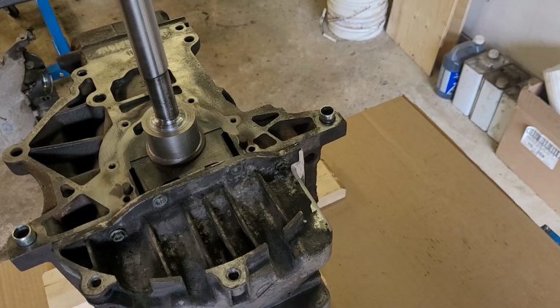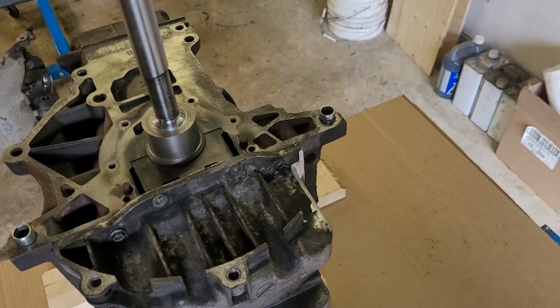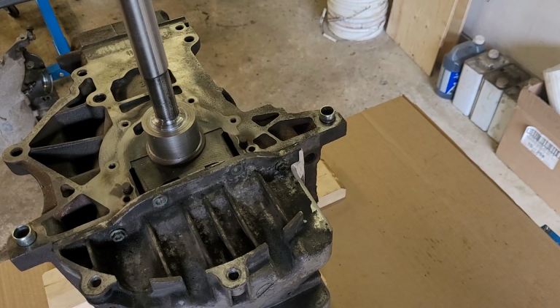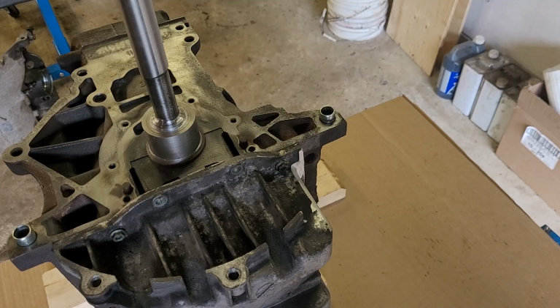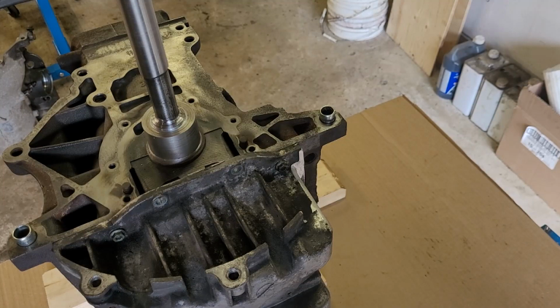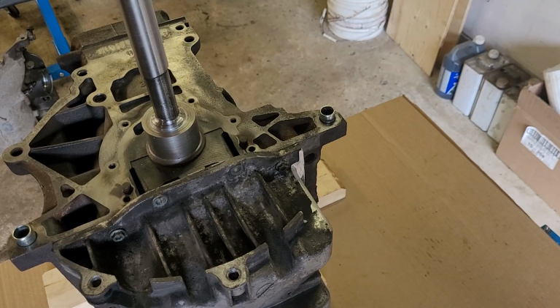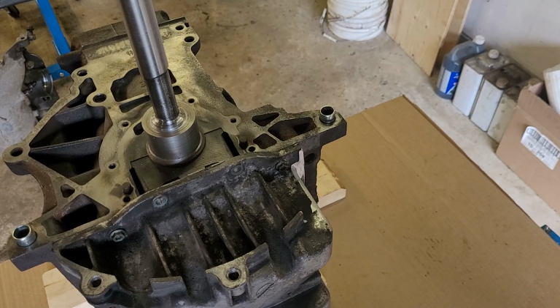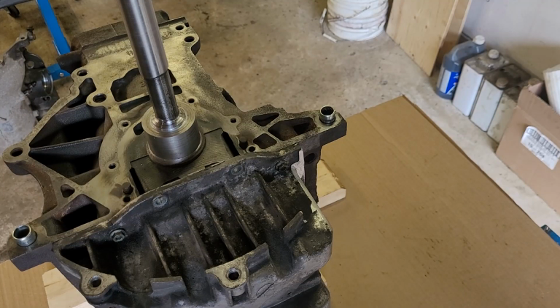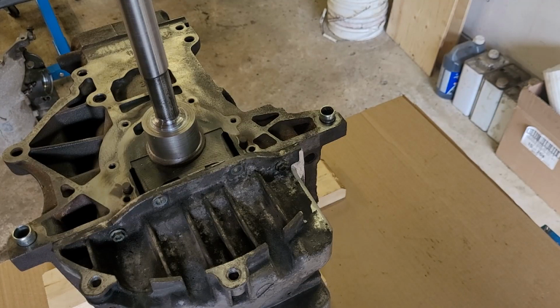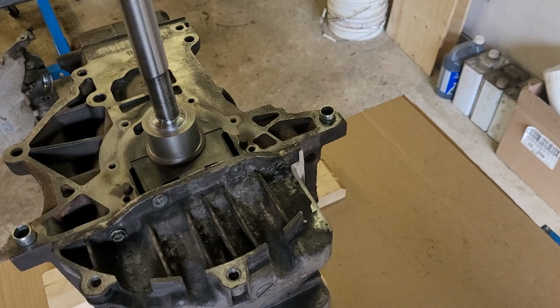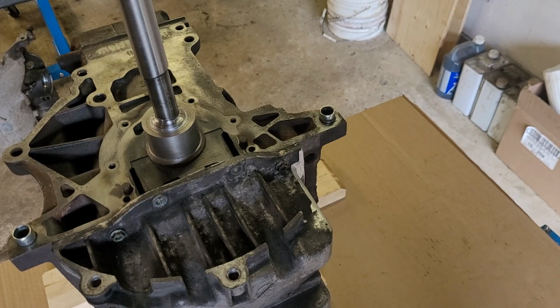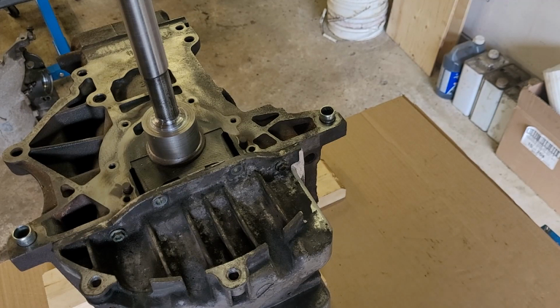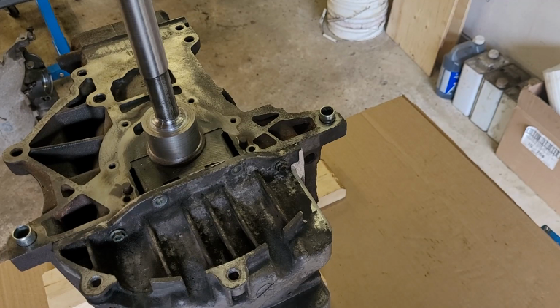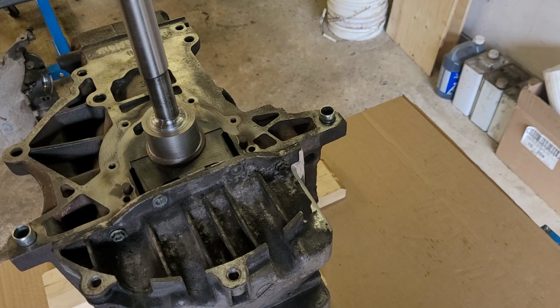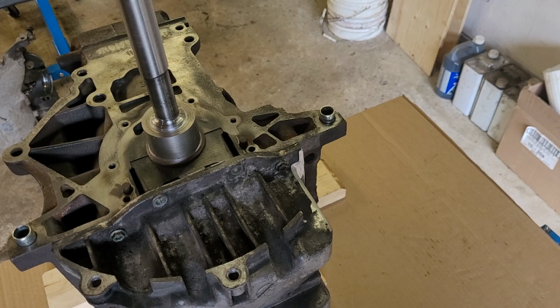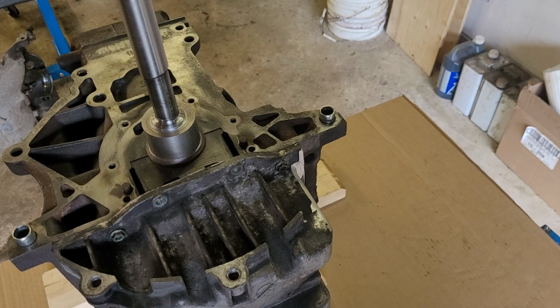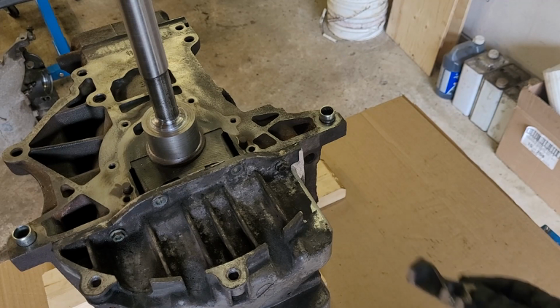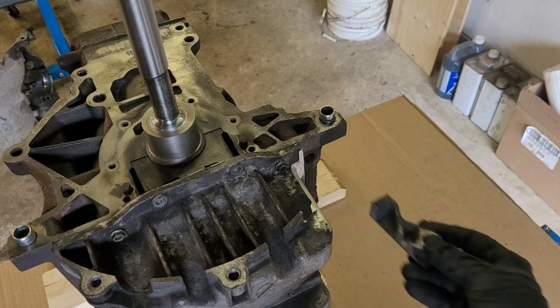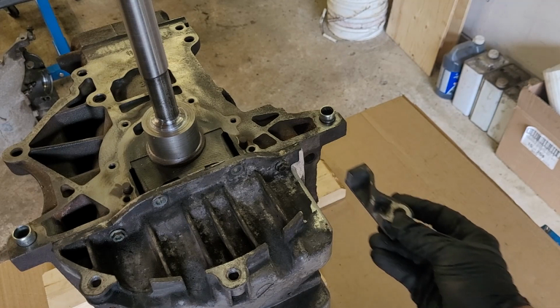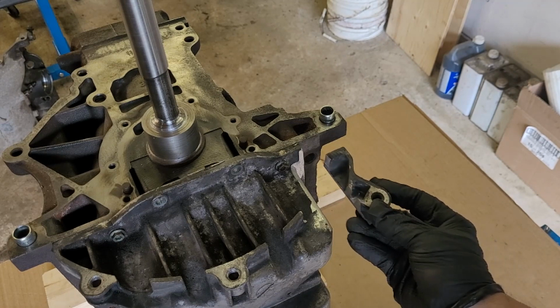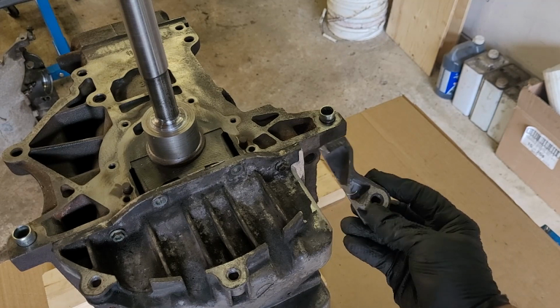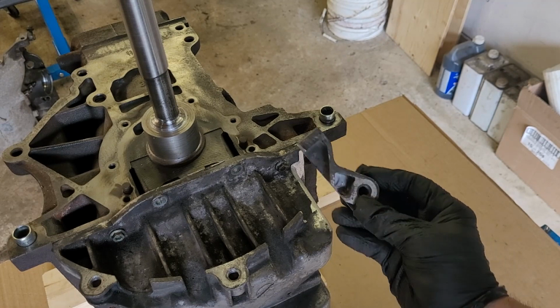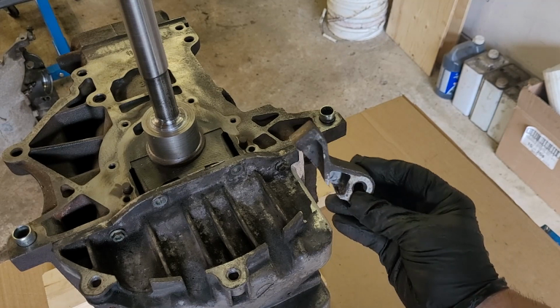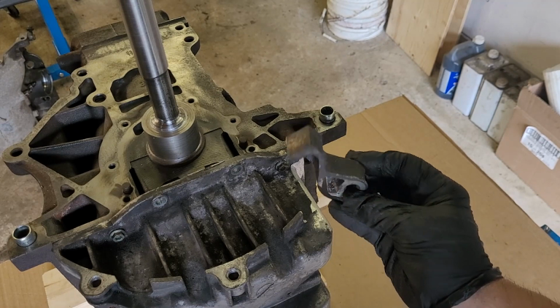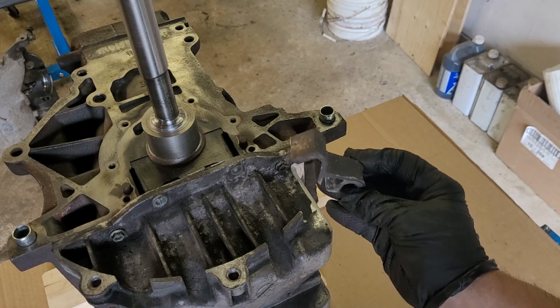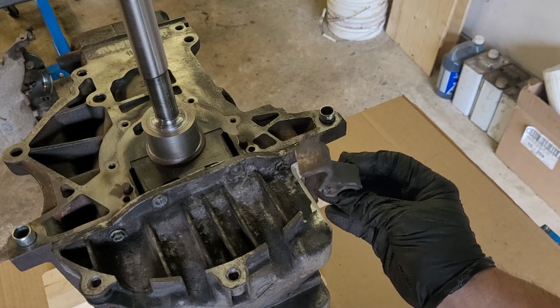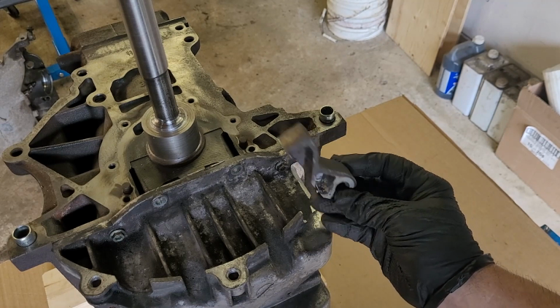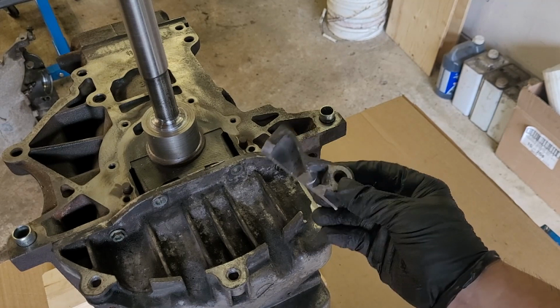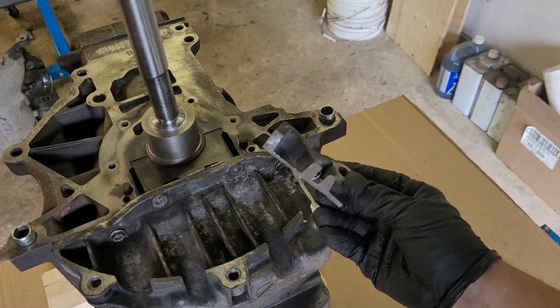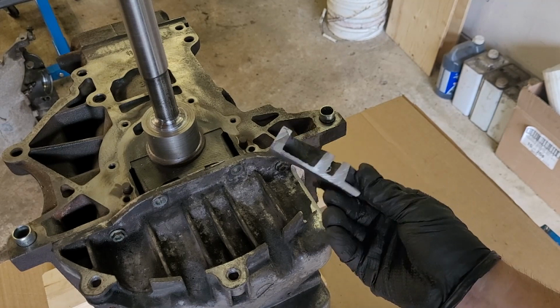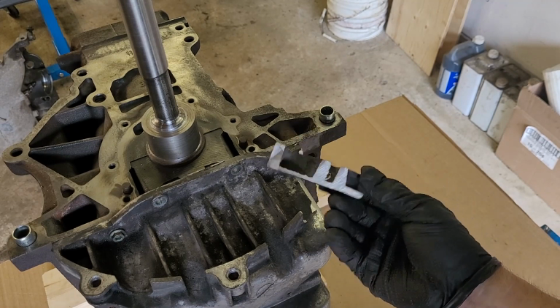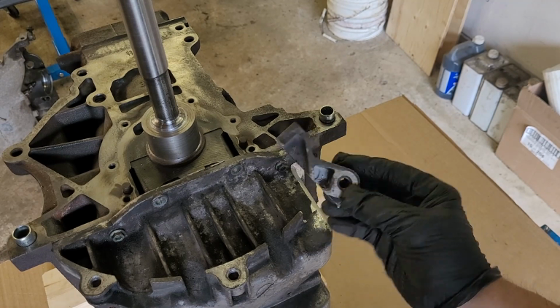In order to put the starter at this position, a small piece of the oil pan has to be trimmed.